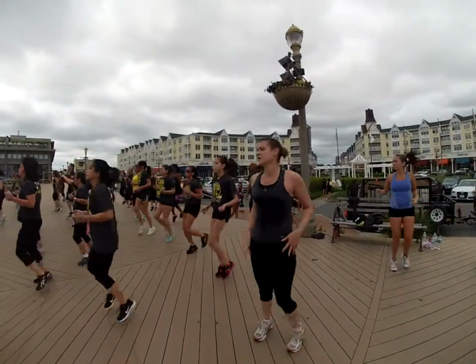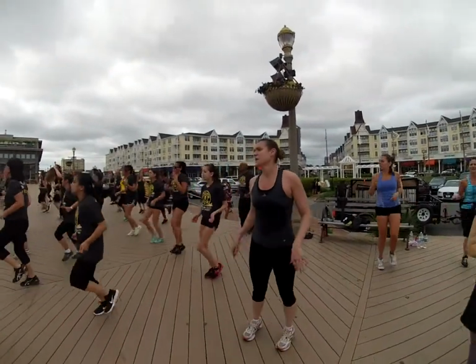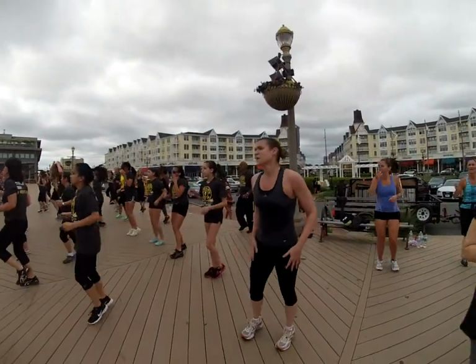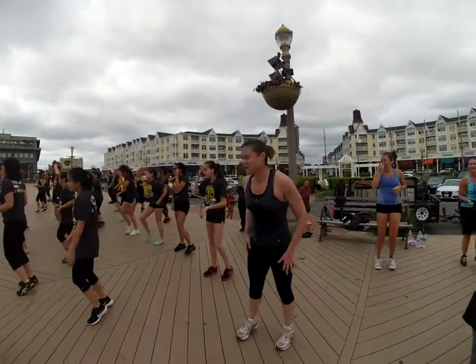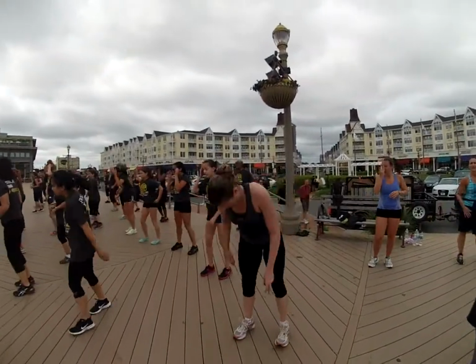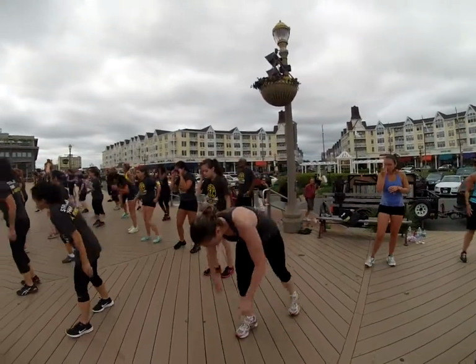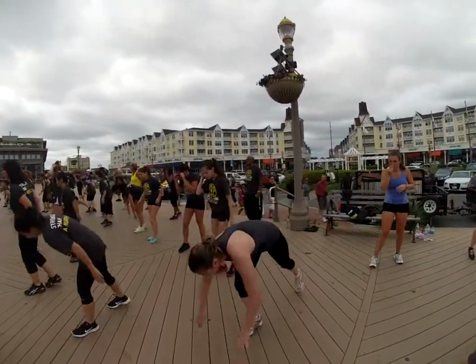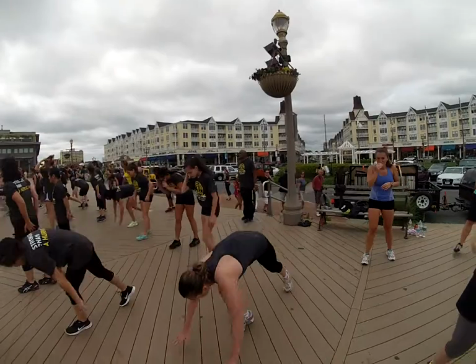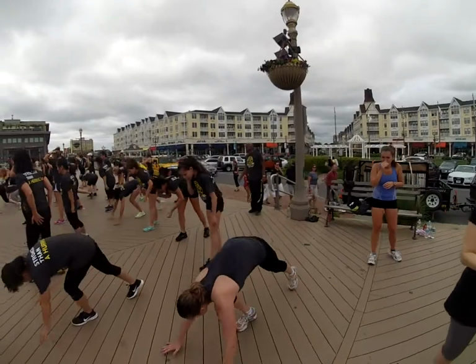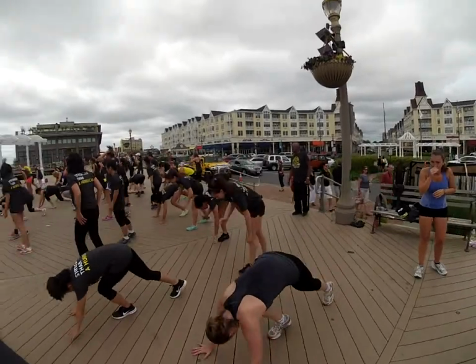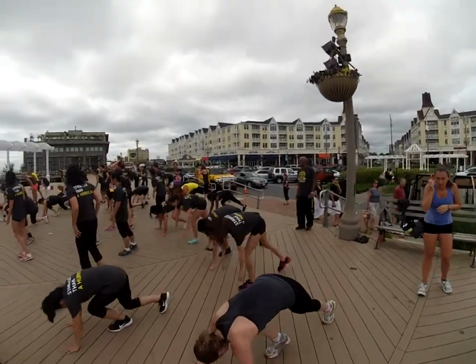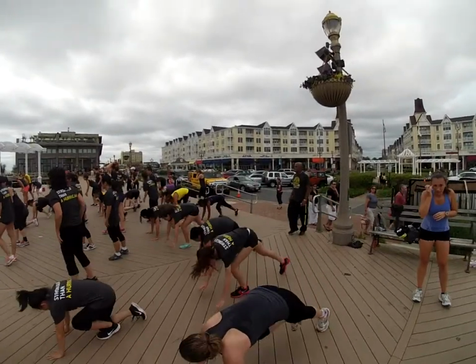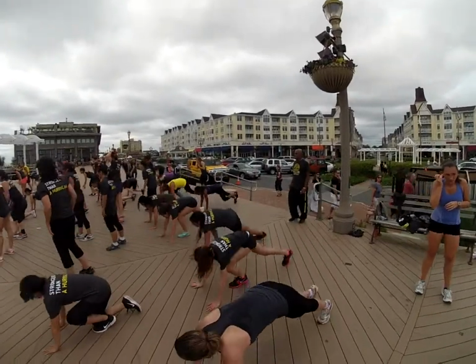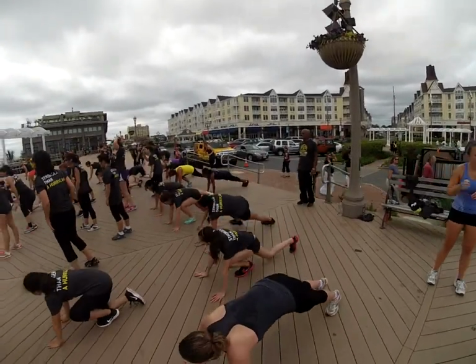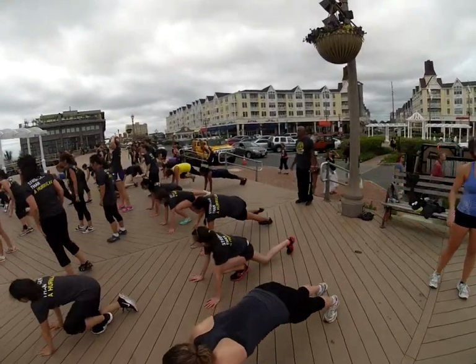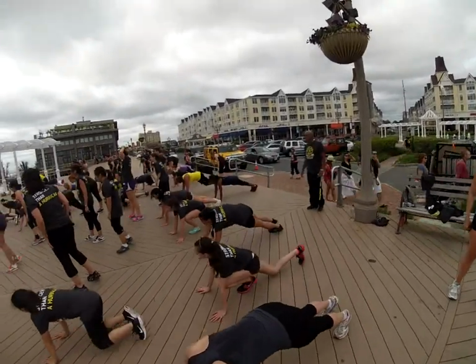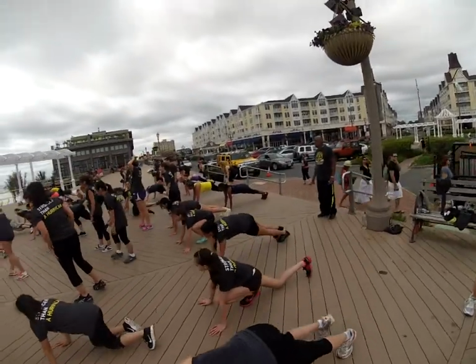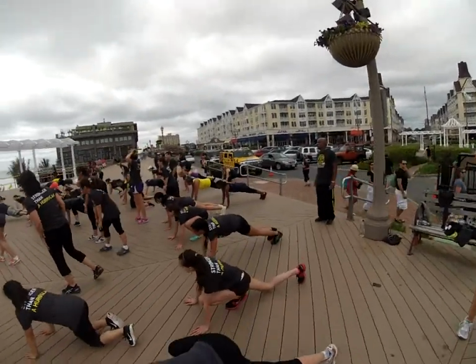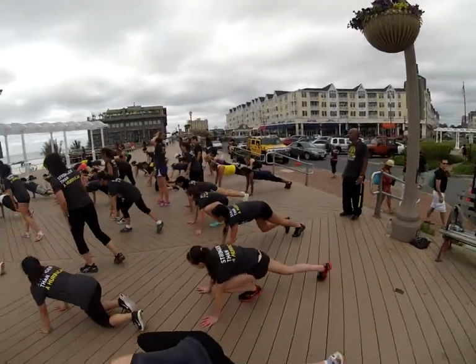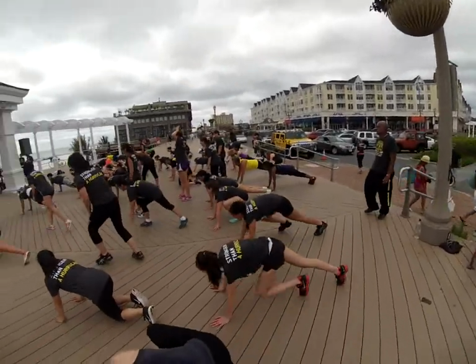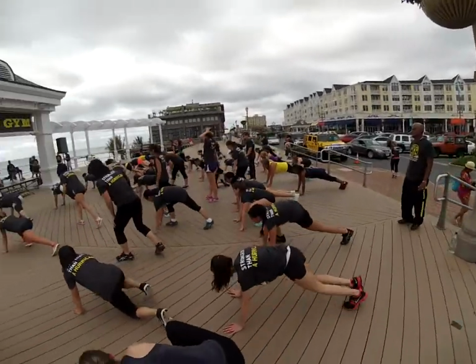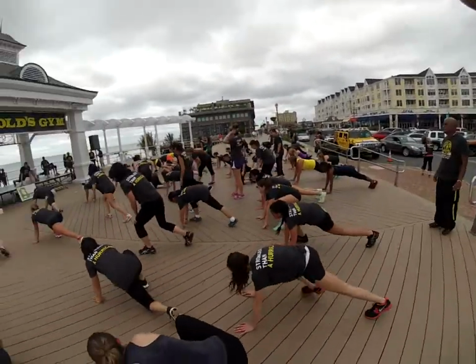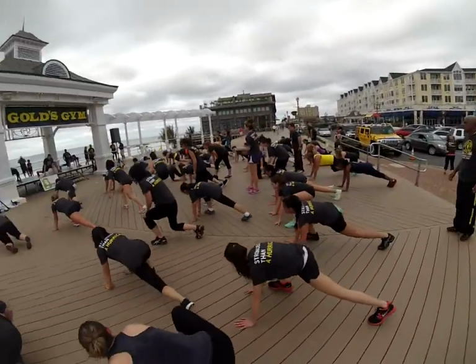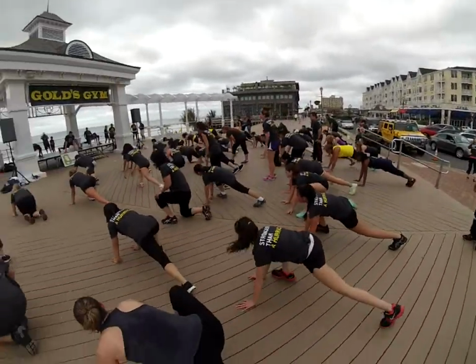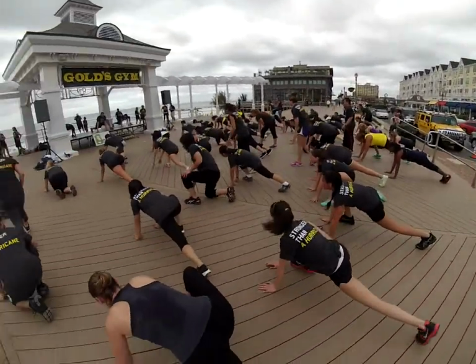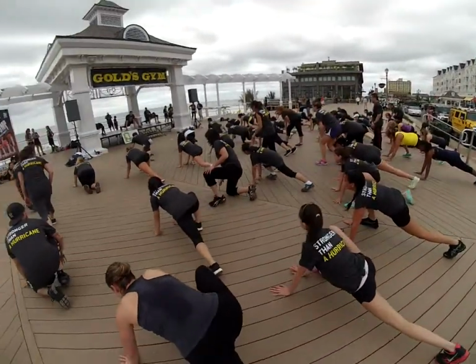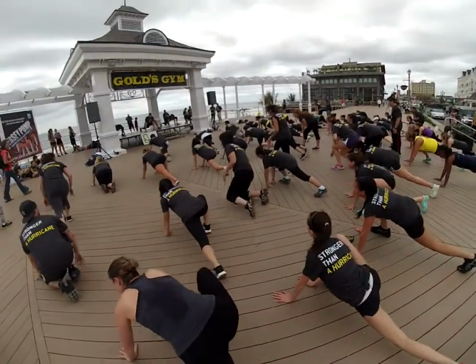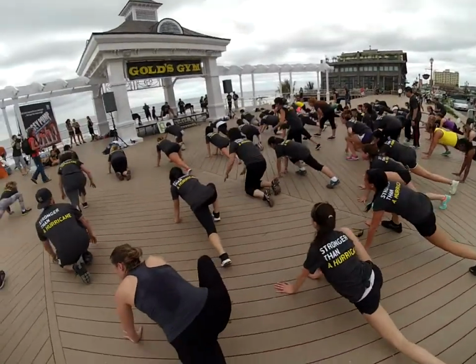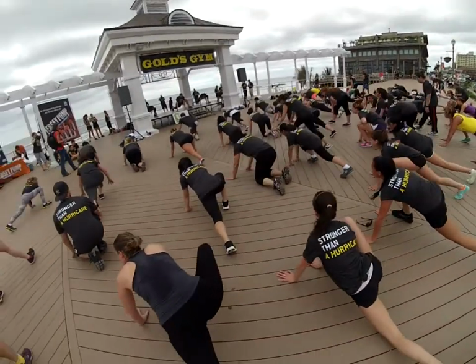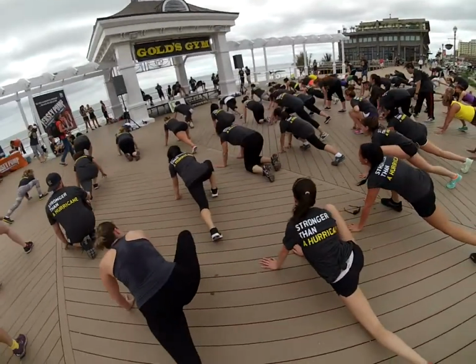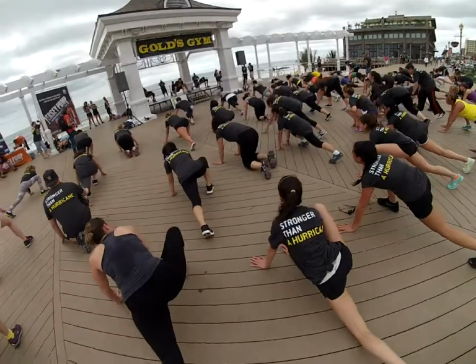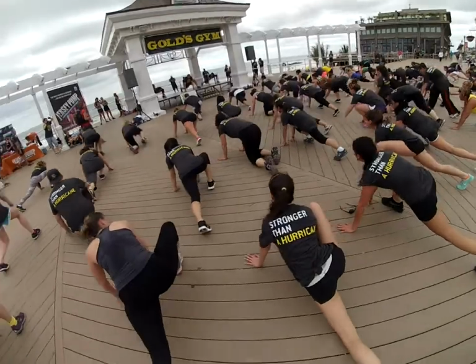Back to push-up position. We're doing side winders right here. It's like a mountain hover when it's out to the side.